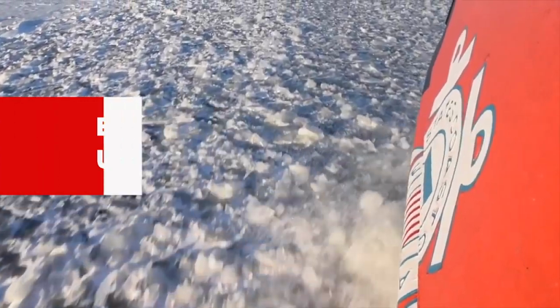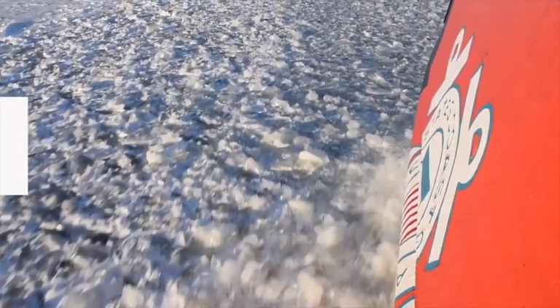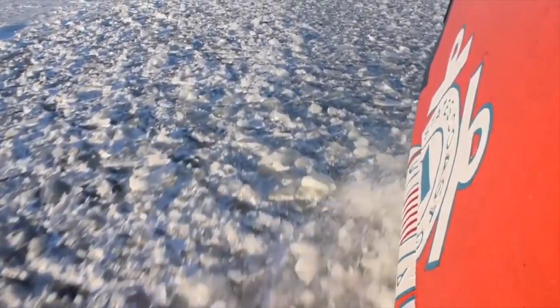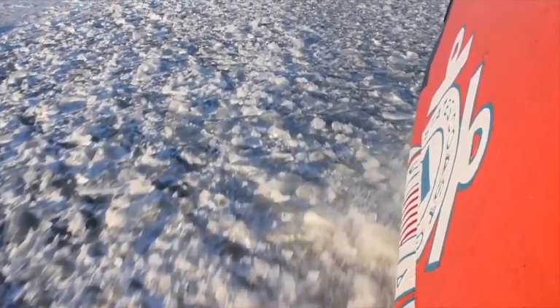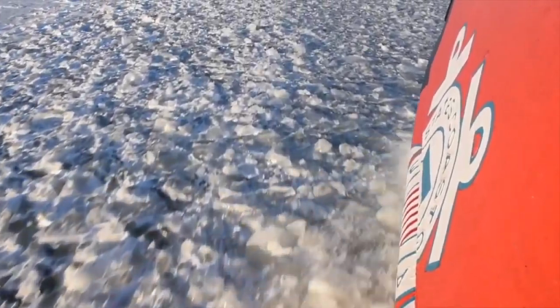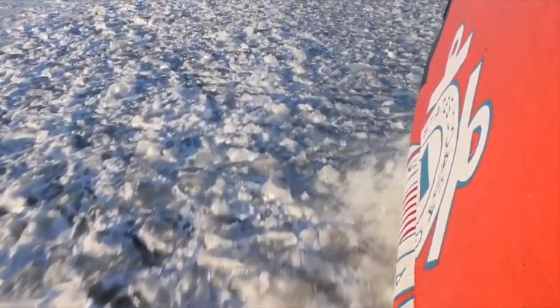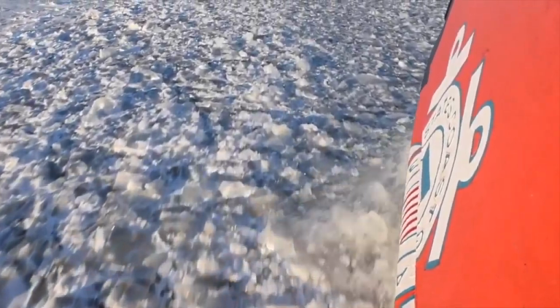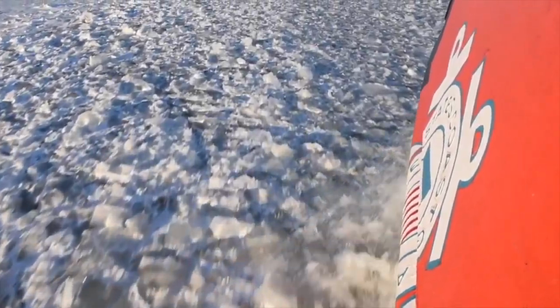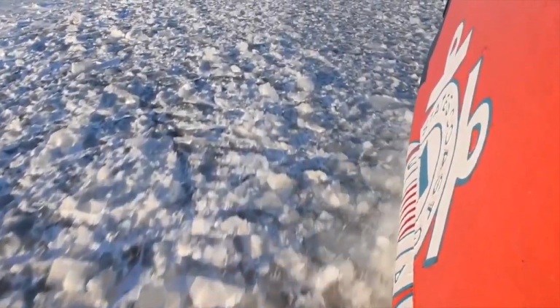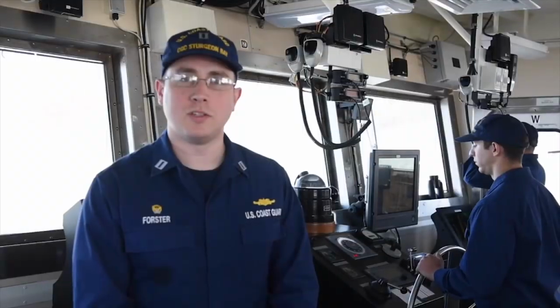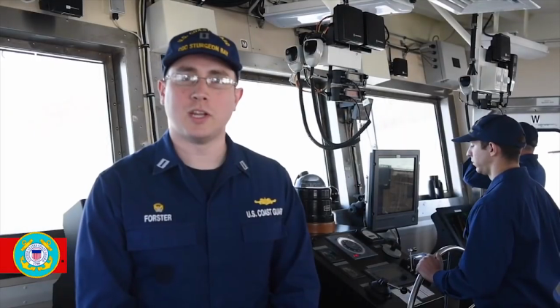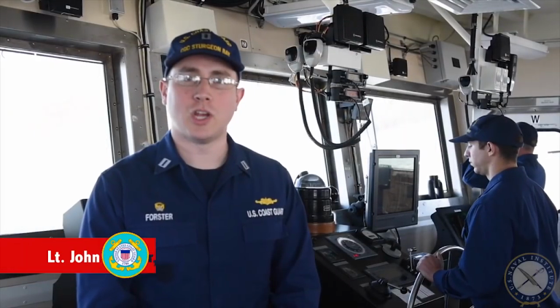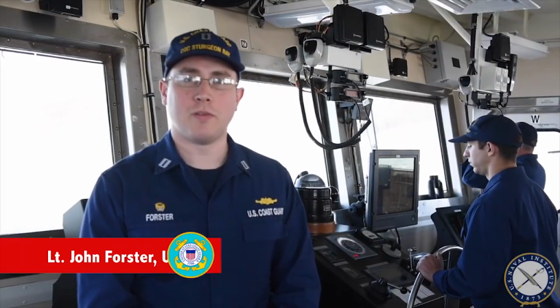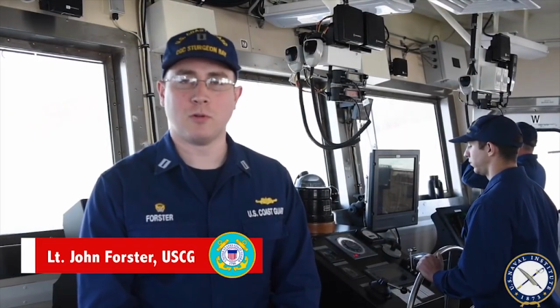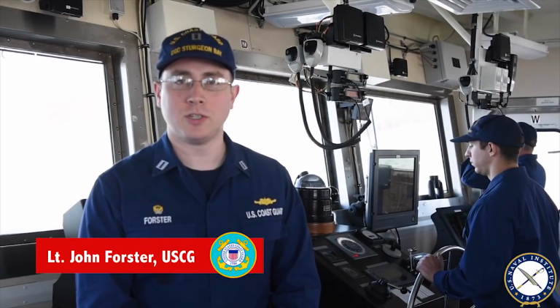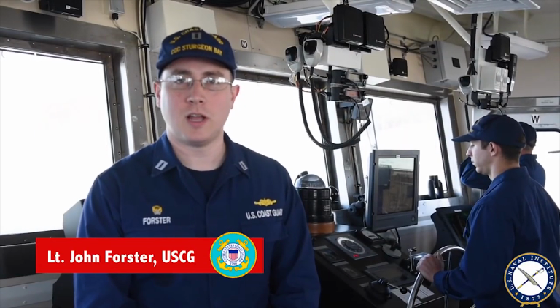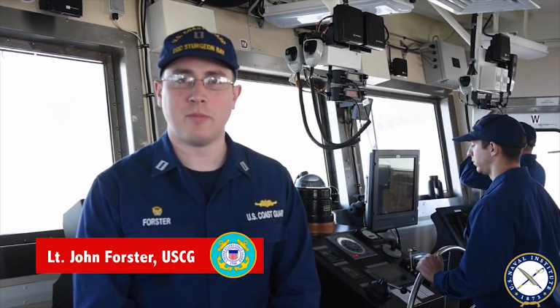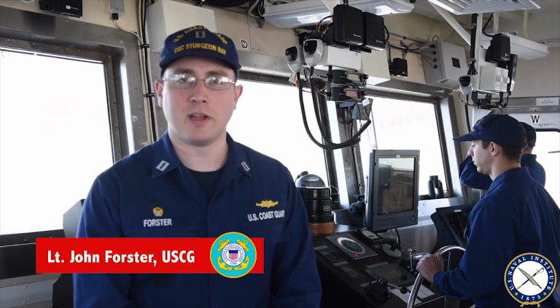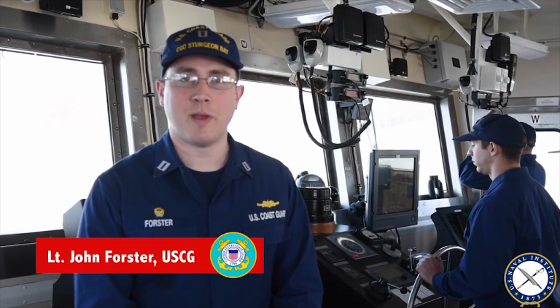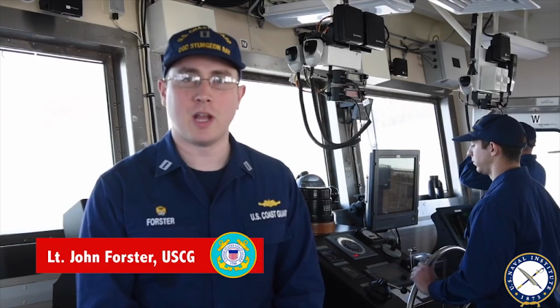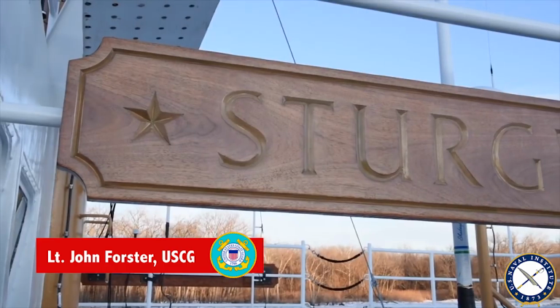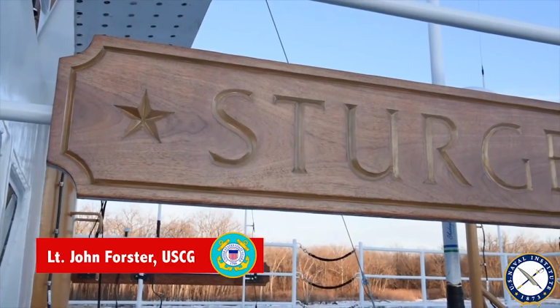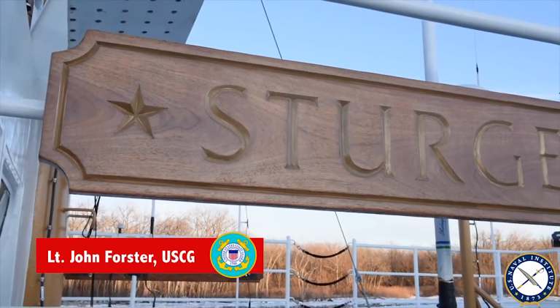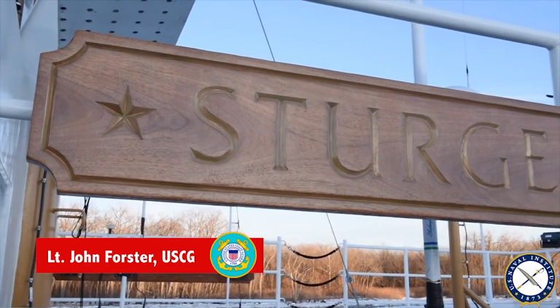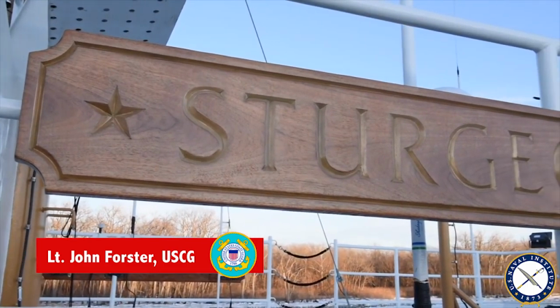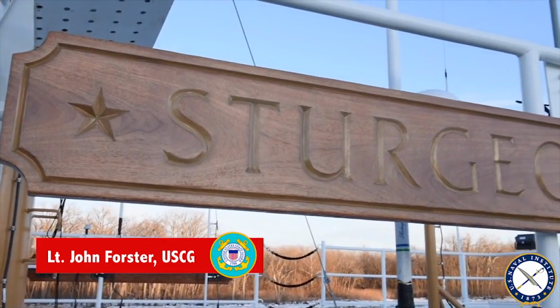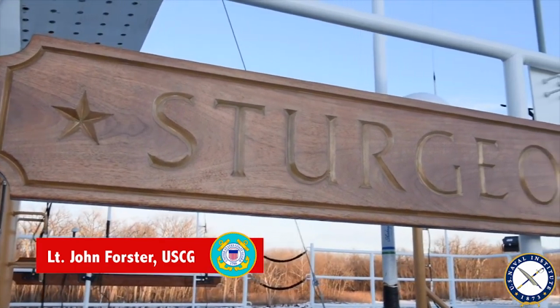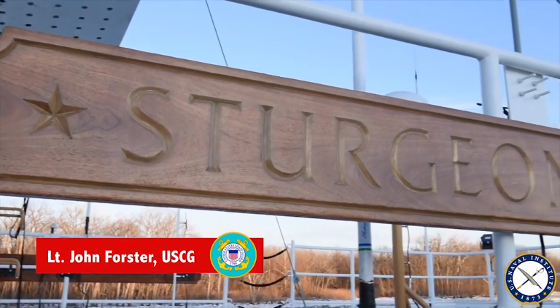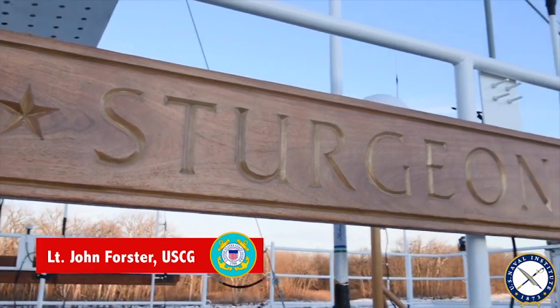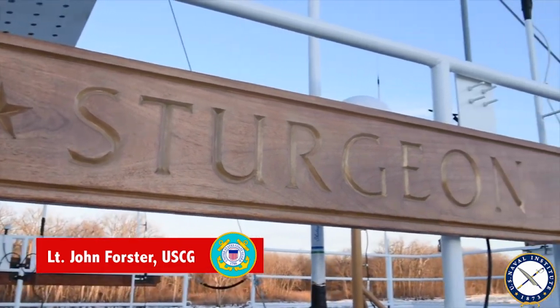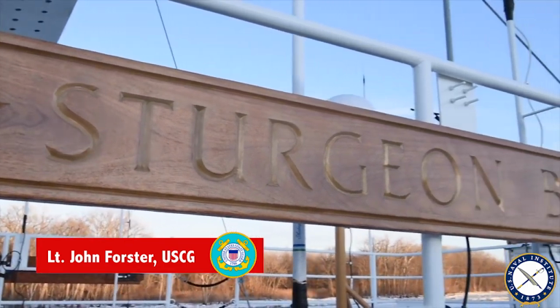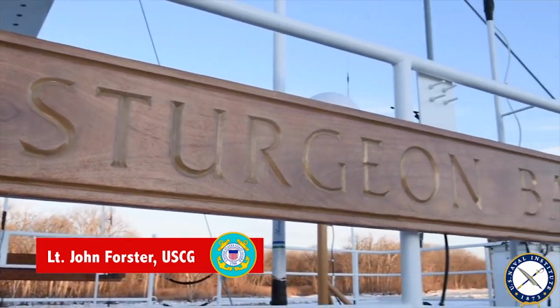My name is Lieutenant John Forster. I'm the commanding officer of the Coast Guard Cutter Sturgeon Bay.